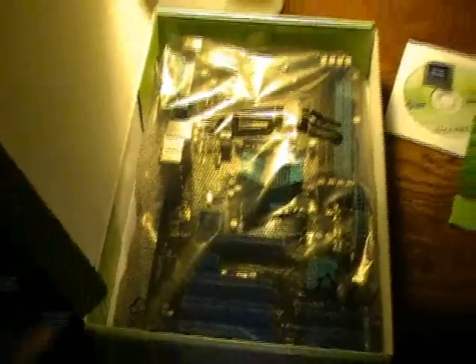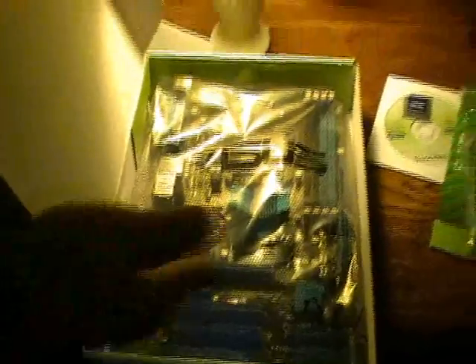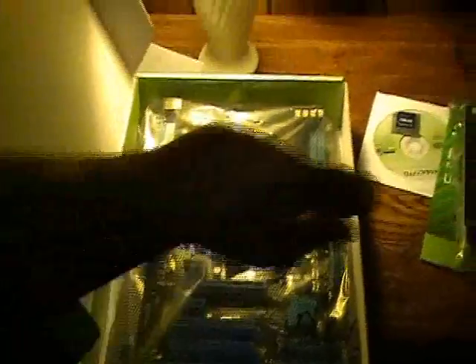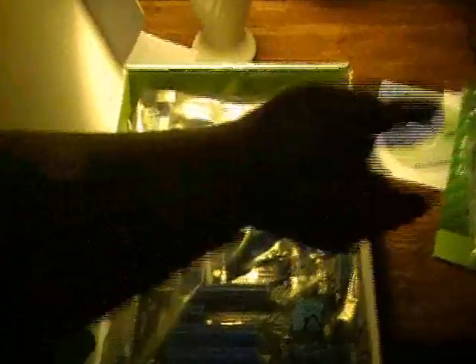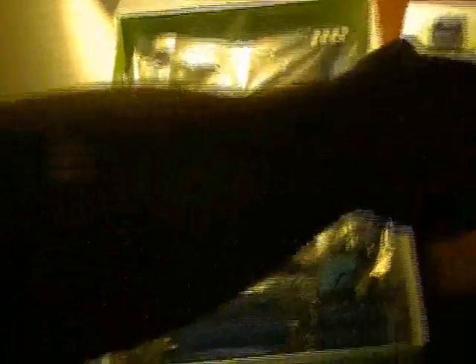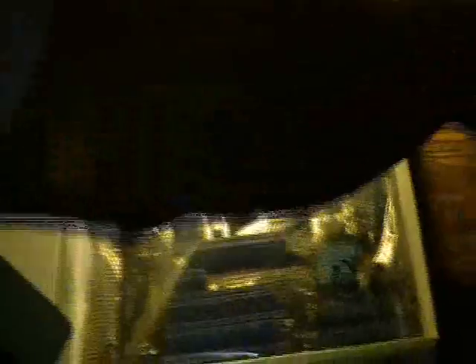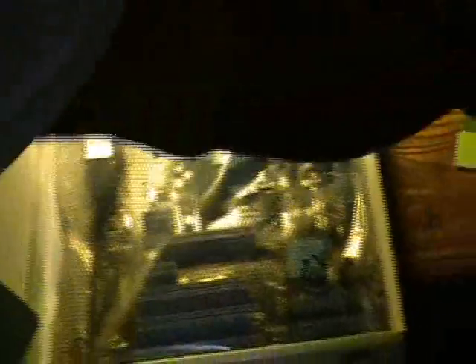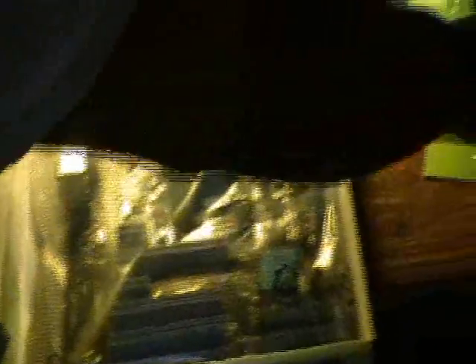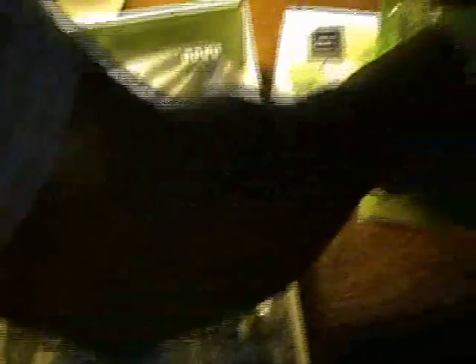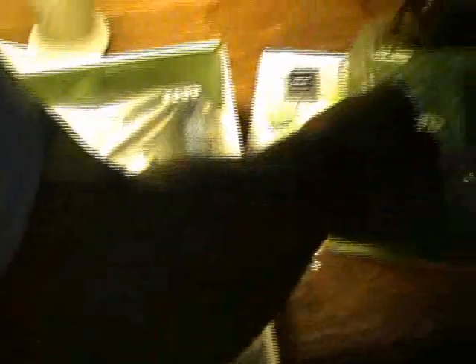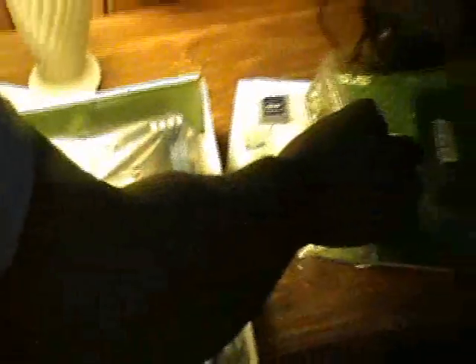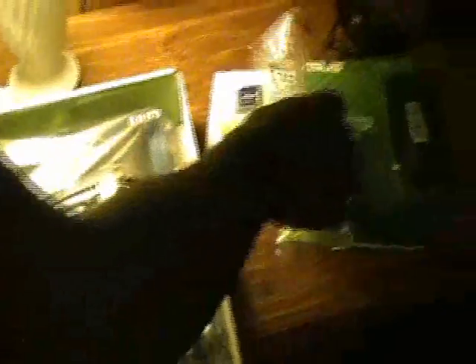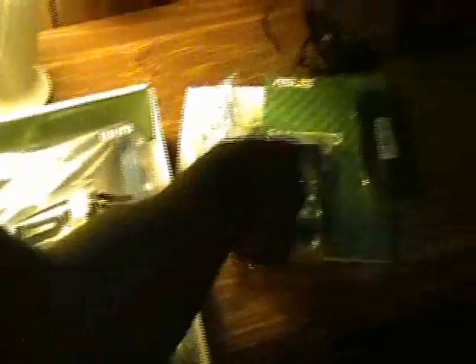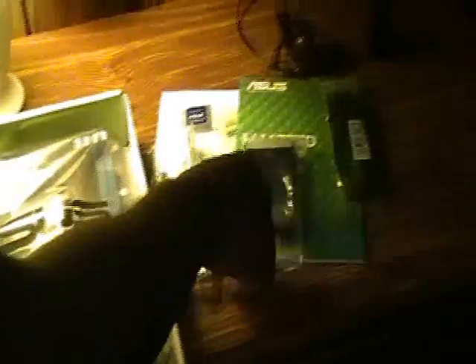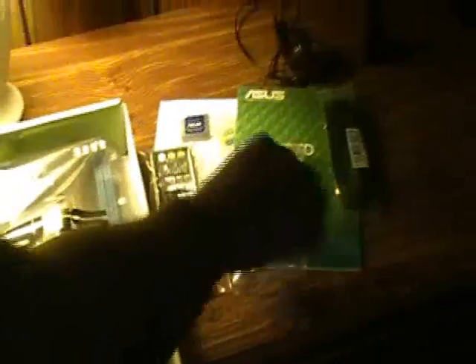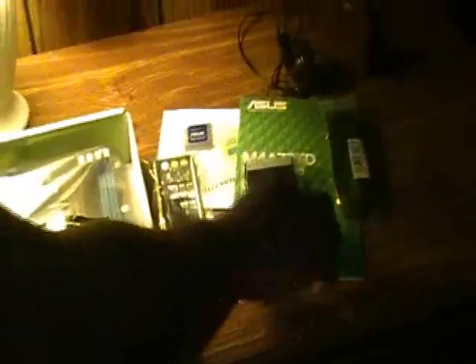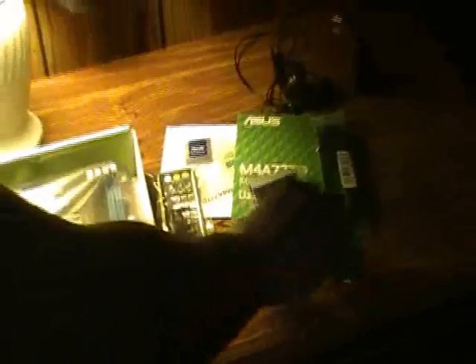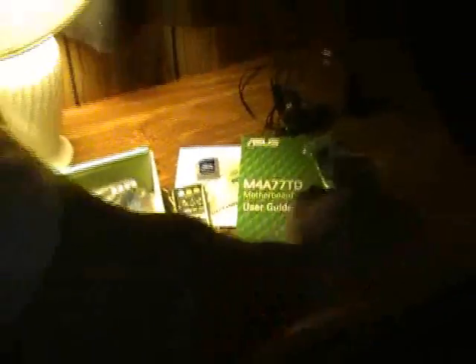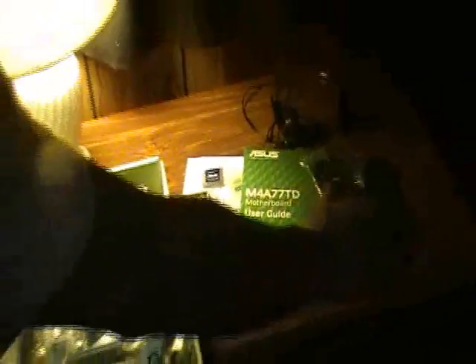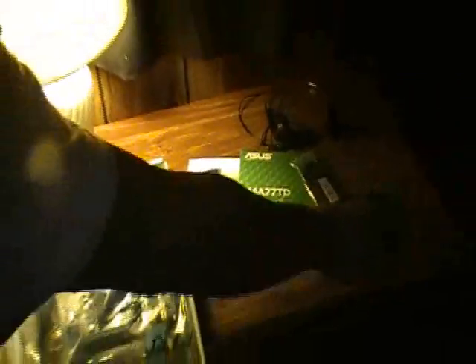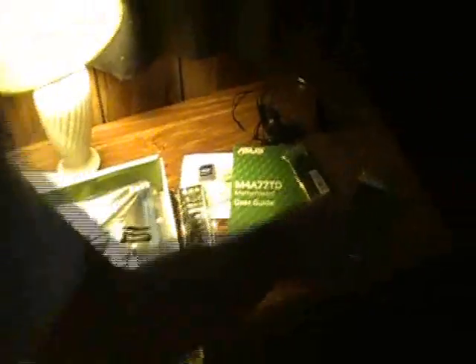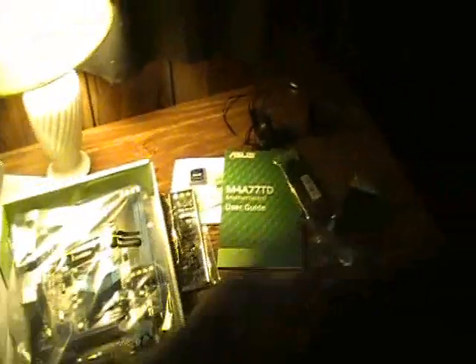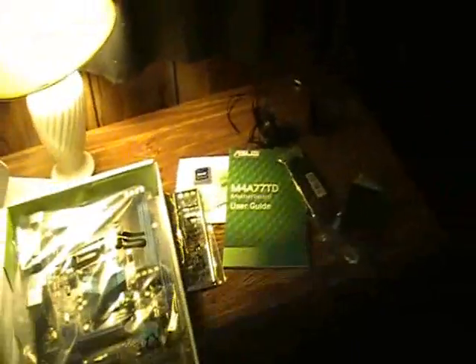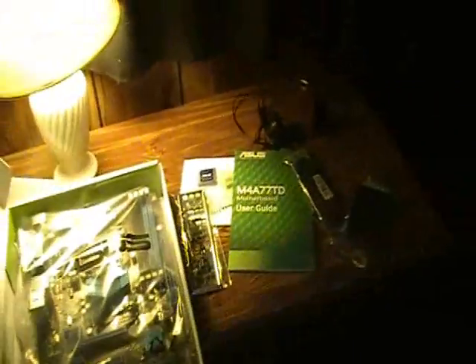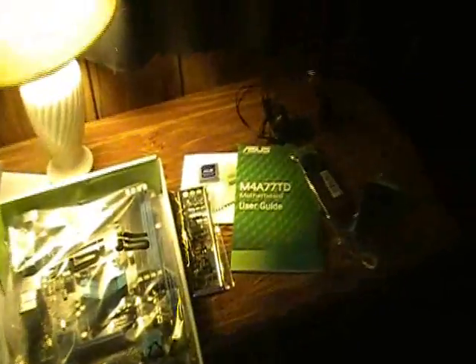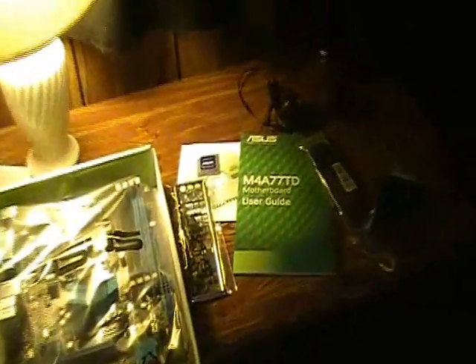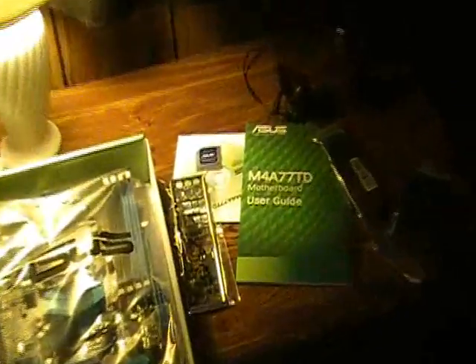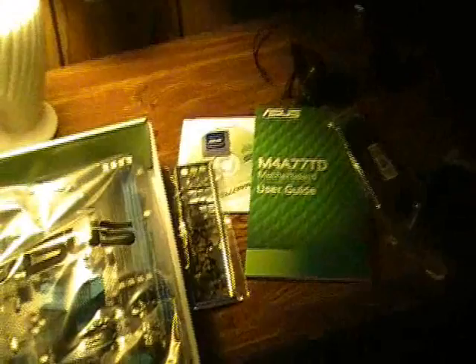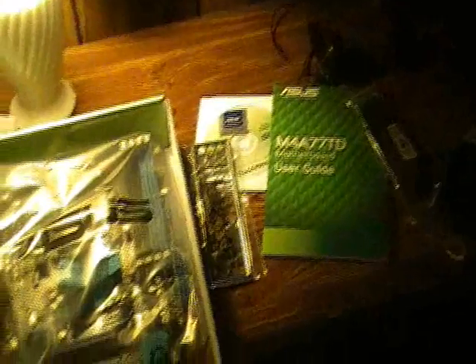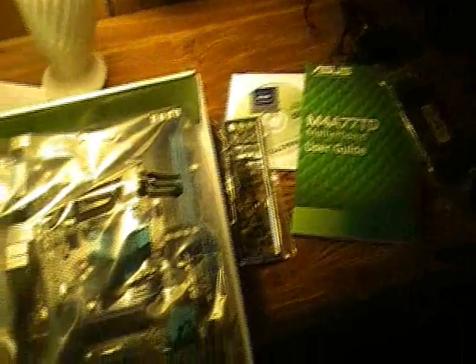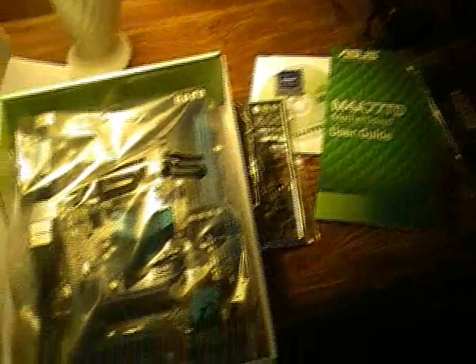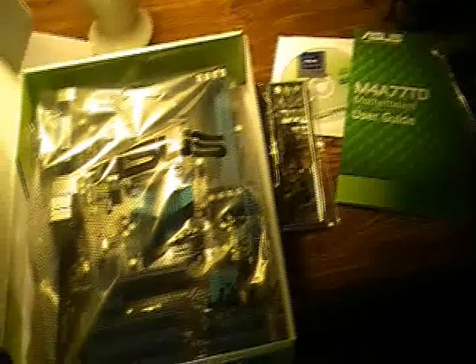This is everything that you're going to get if you purchase the board. And if you do not get any of this, you might be in trouble.